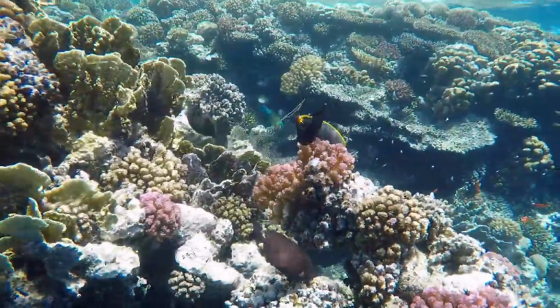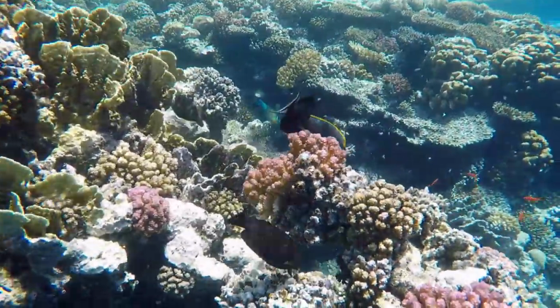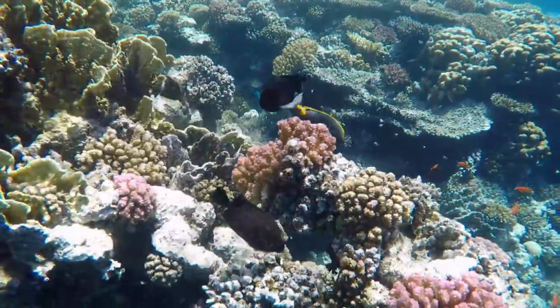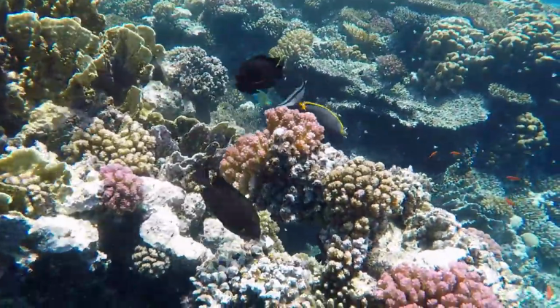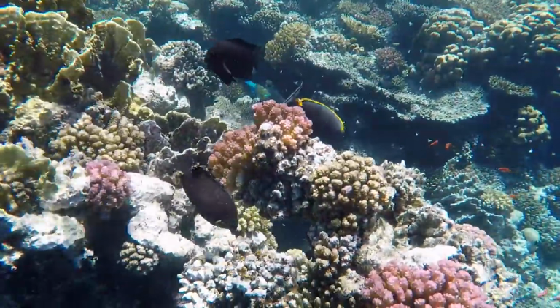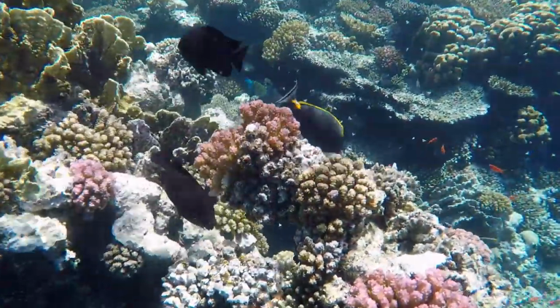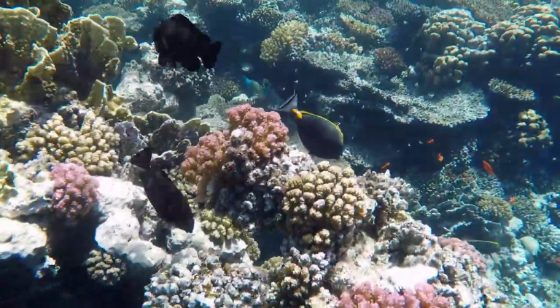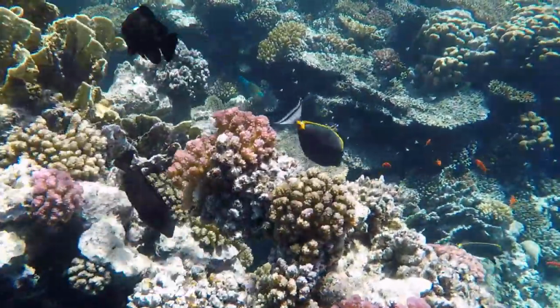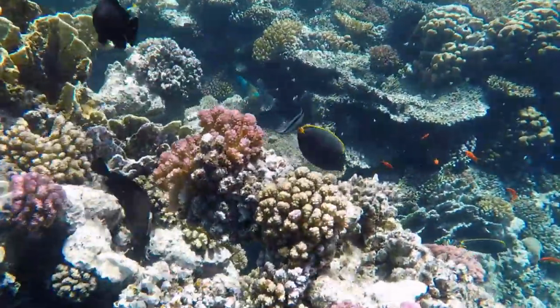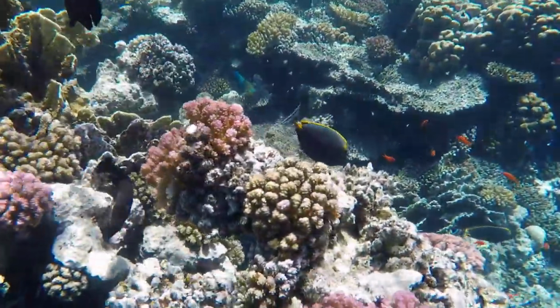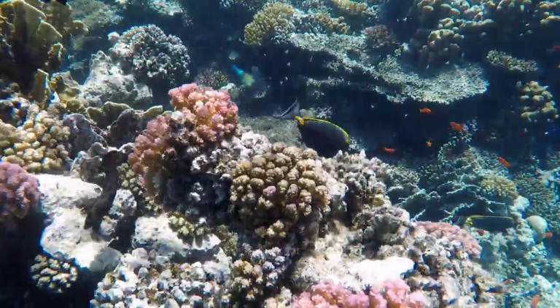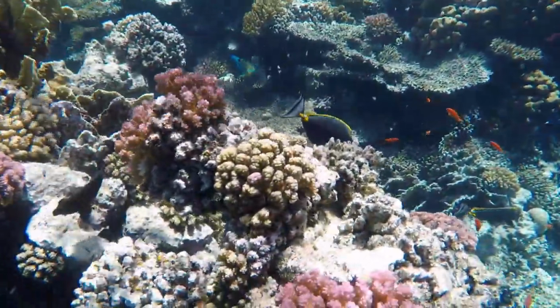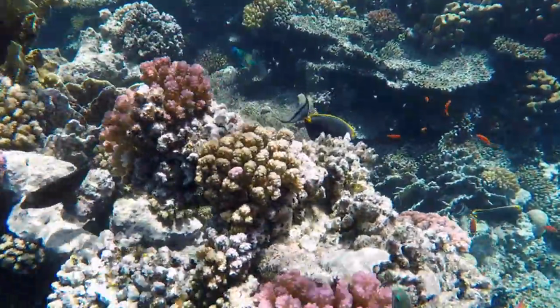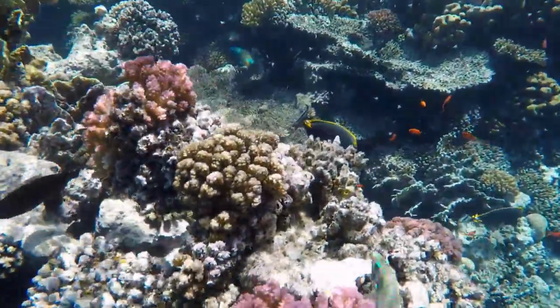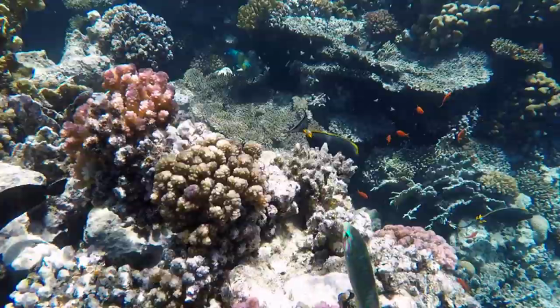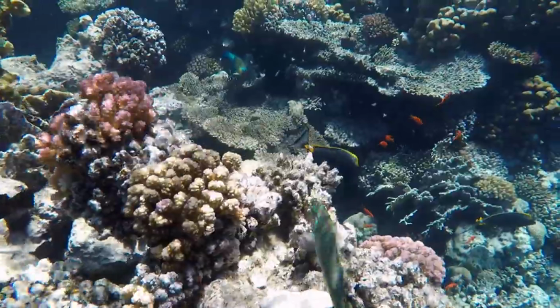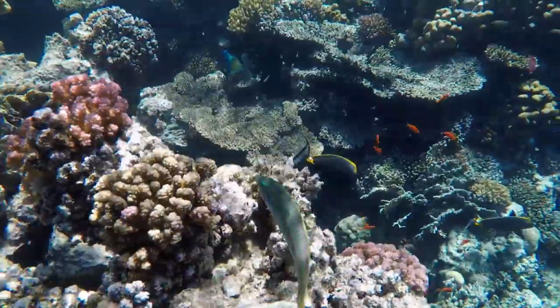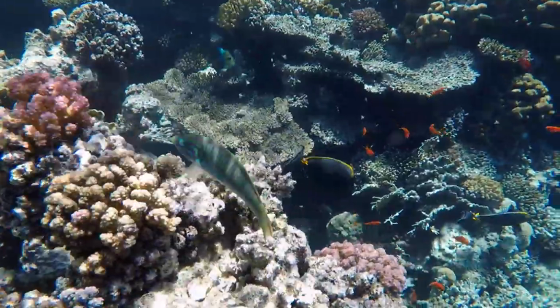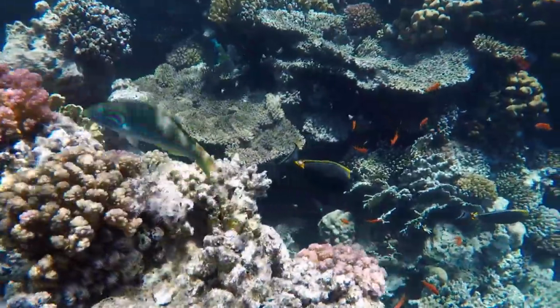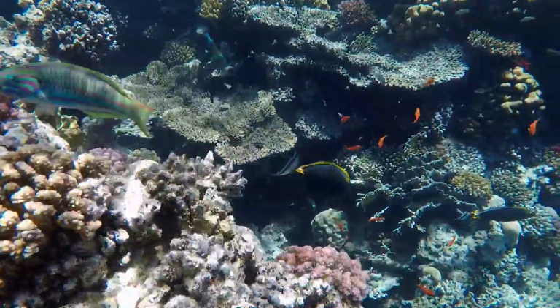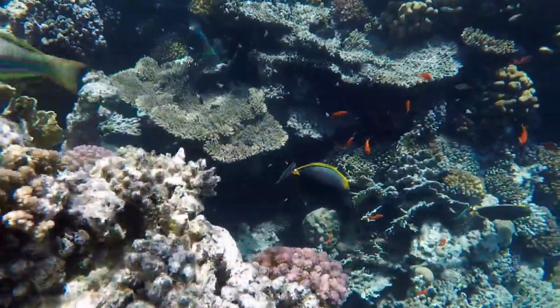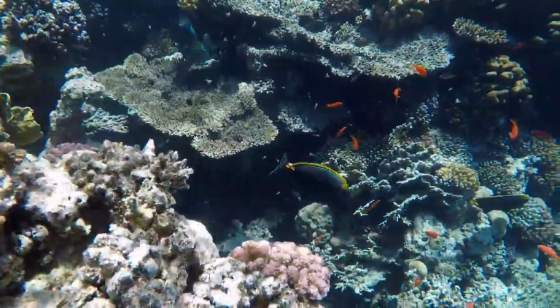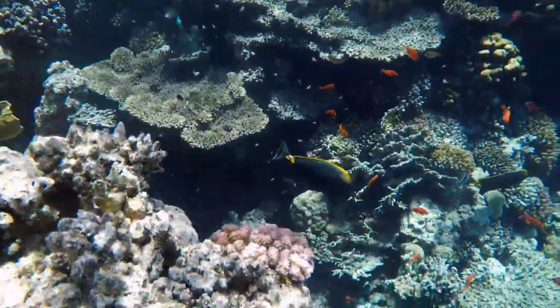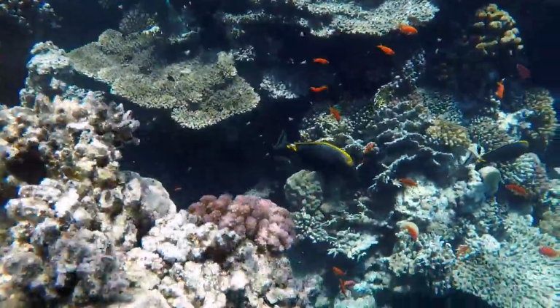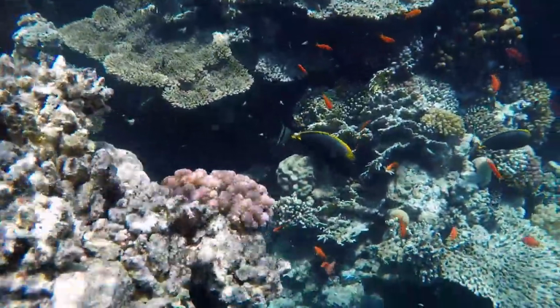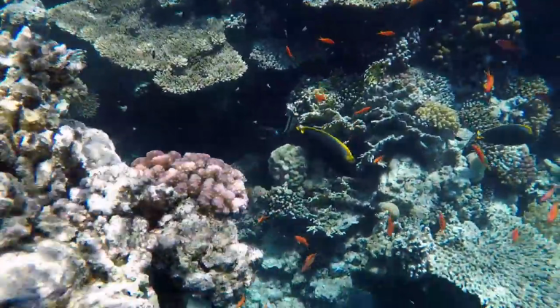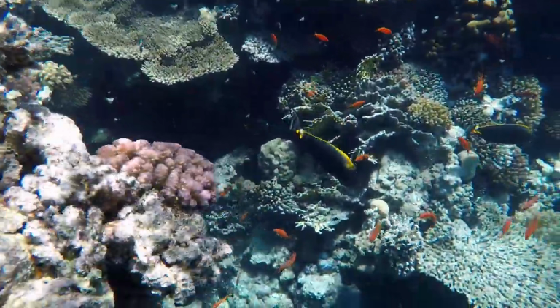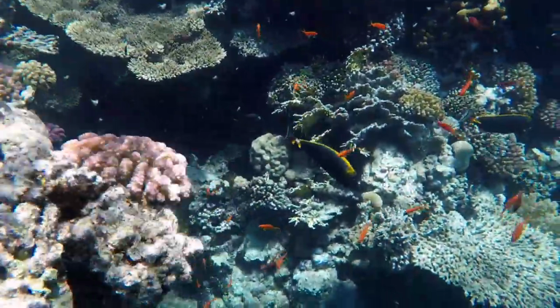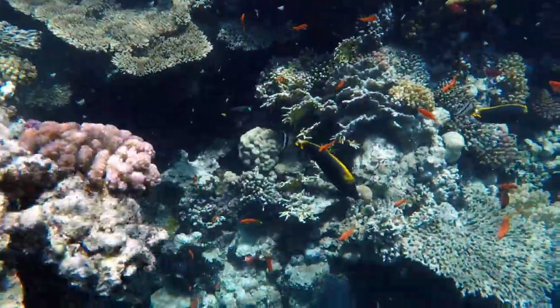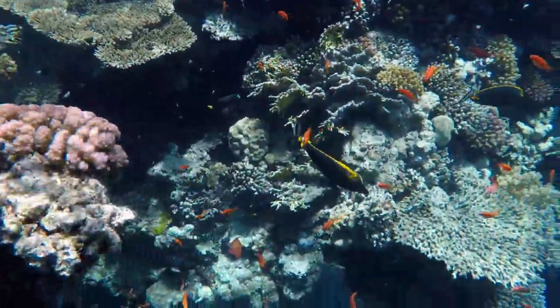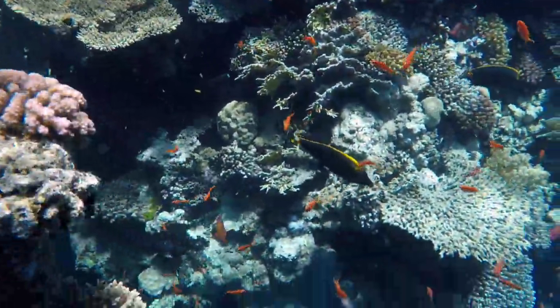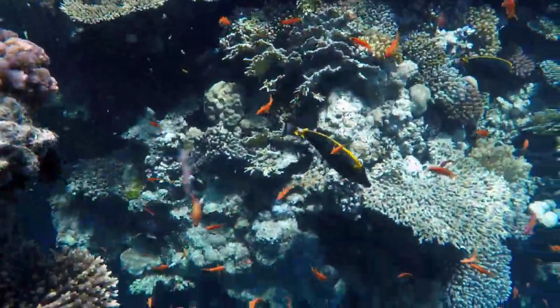Here's a Nassau tang. How cool is that — seeing Nassau tangs in their natural habitat. Really amazing.